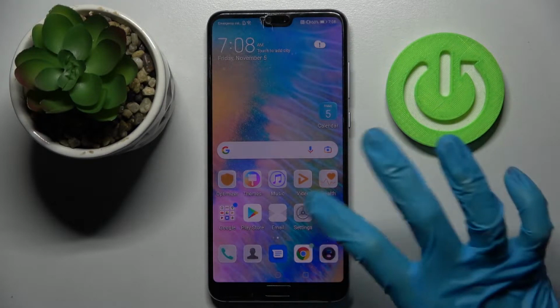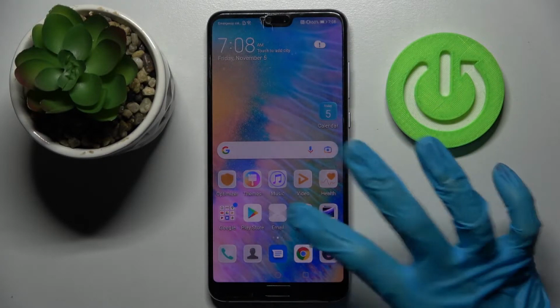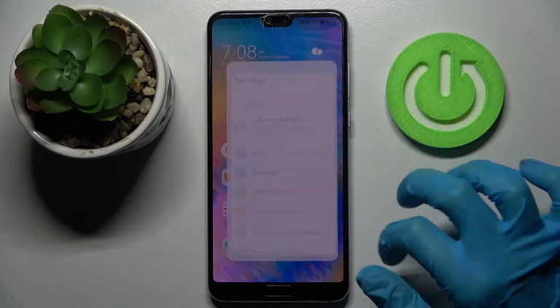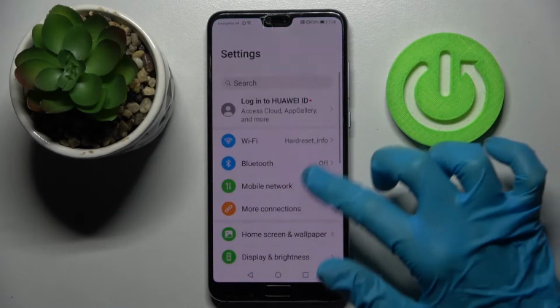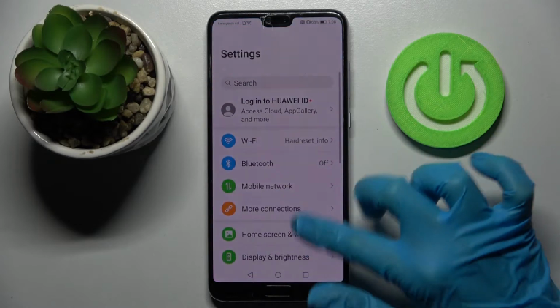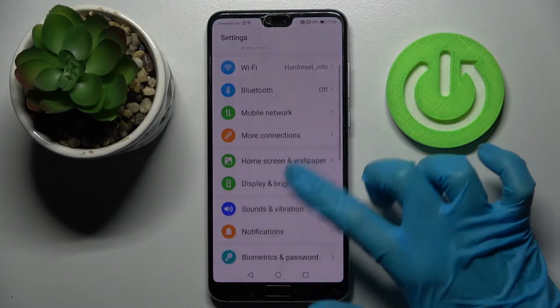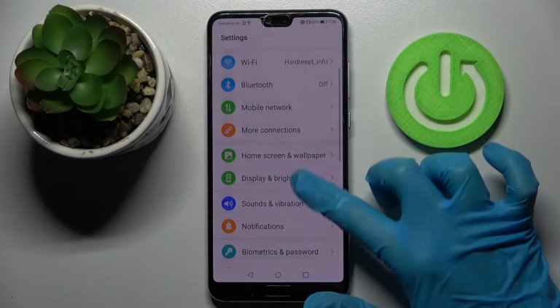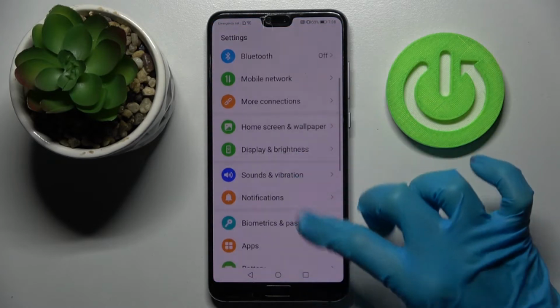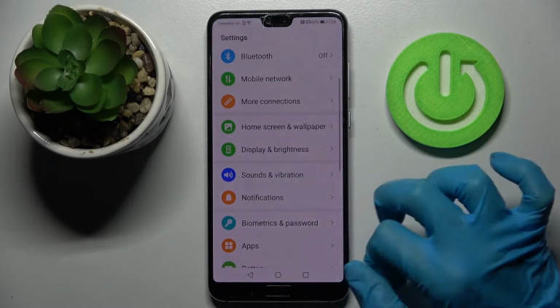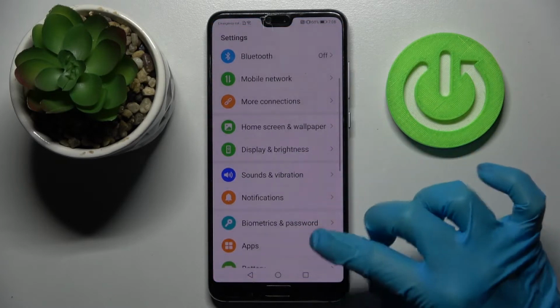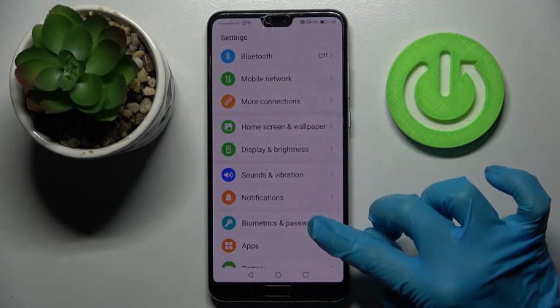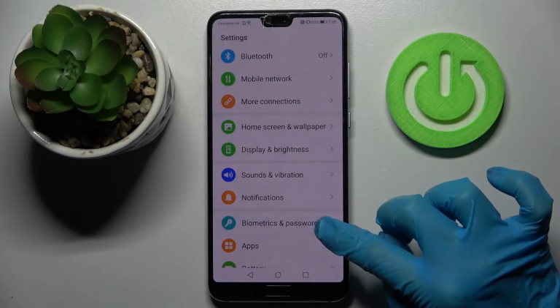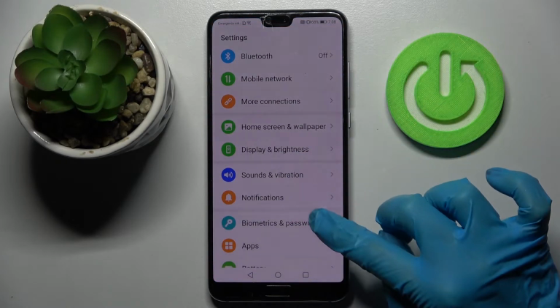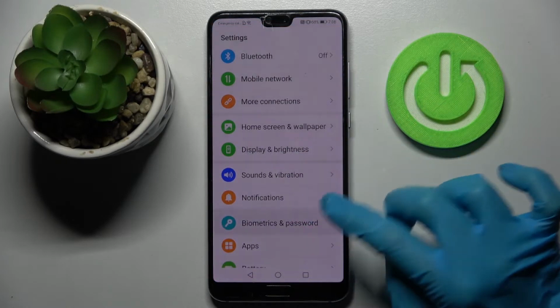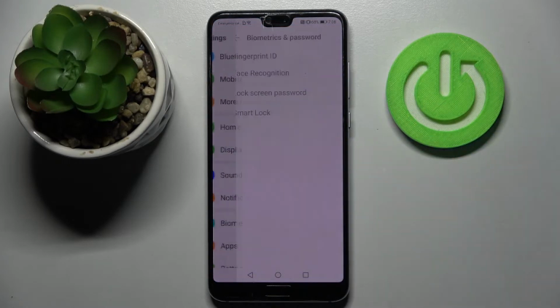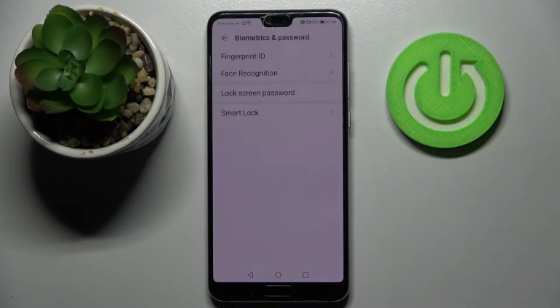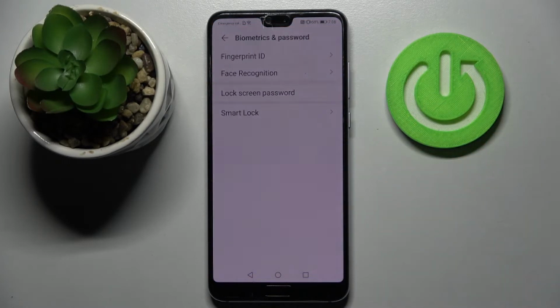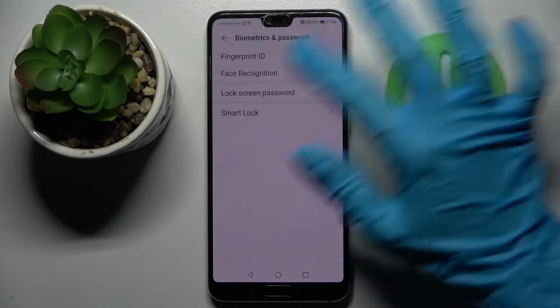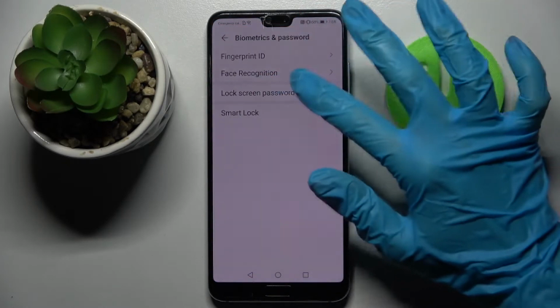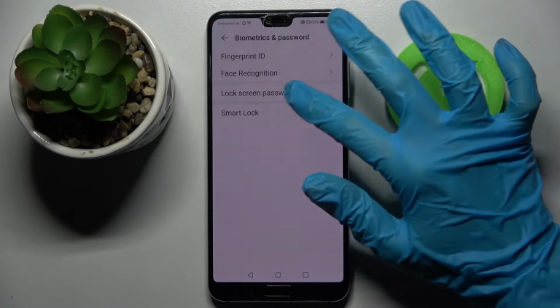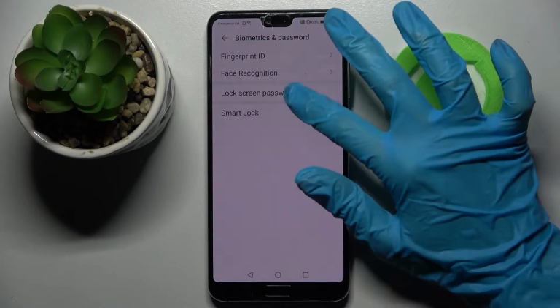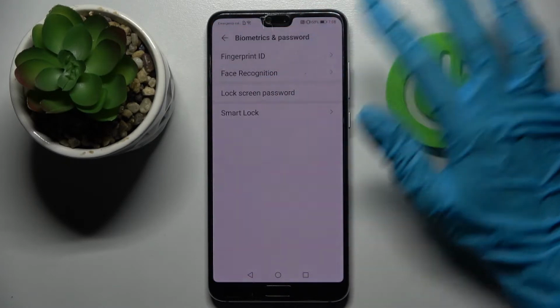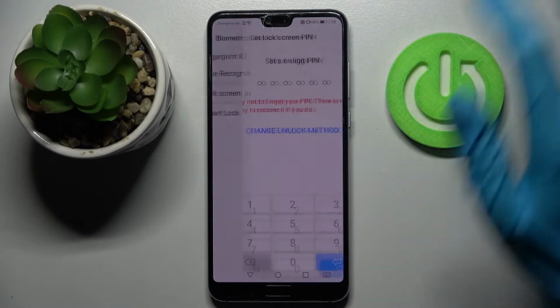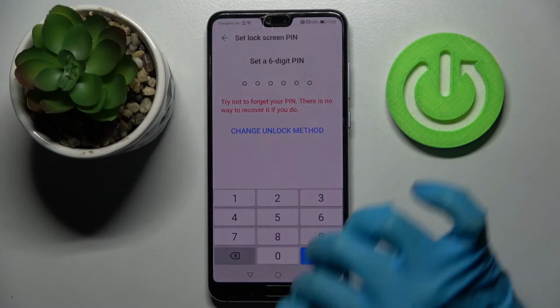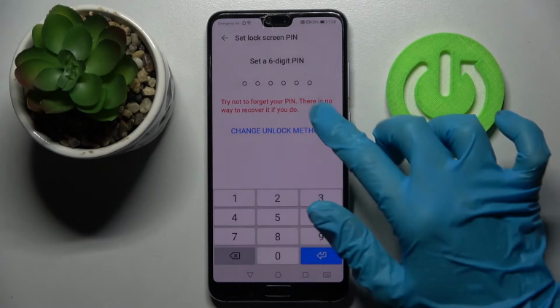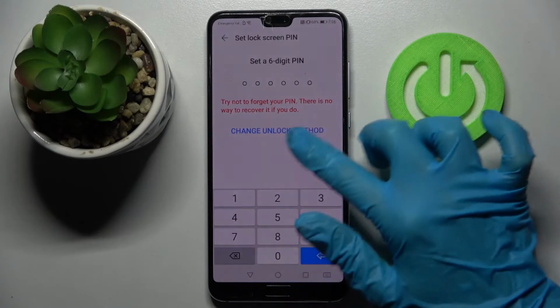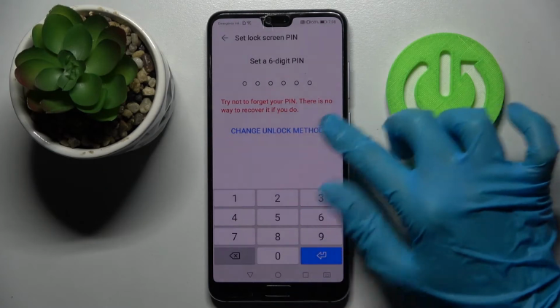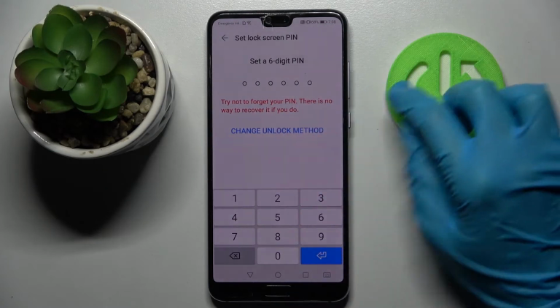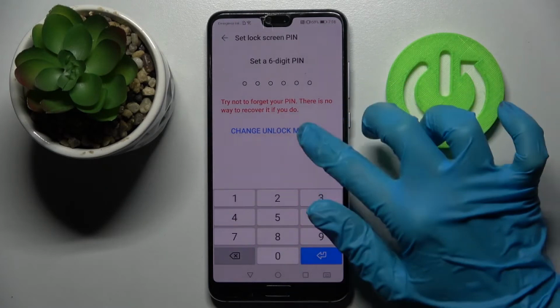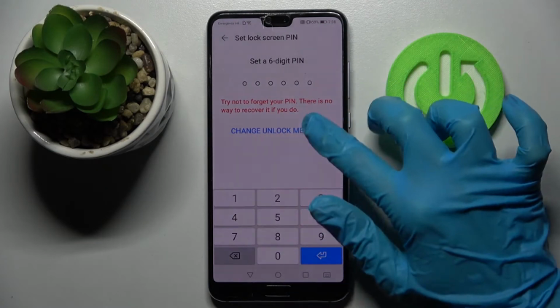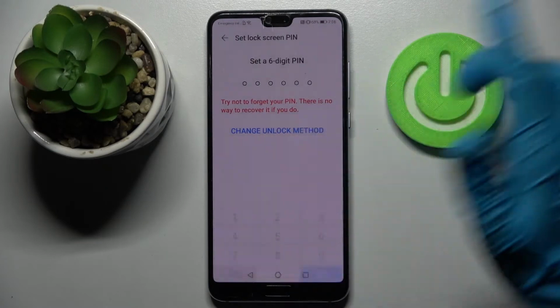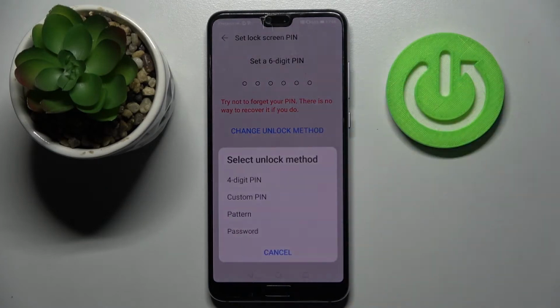Firstly, open Settings, scroll down and choose Biometrics and Password. Then click on Lock Screen Password and tap on Change Unlock Method.